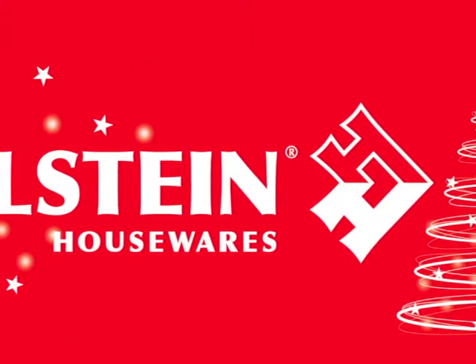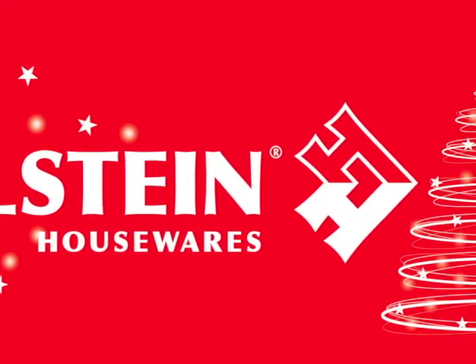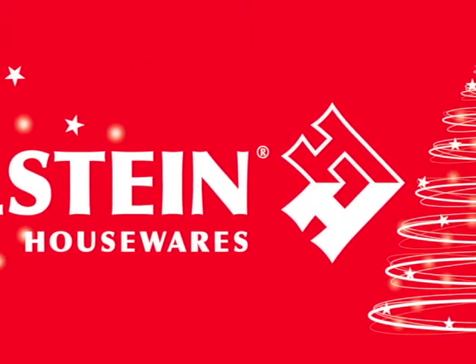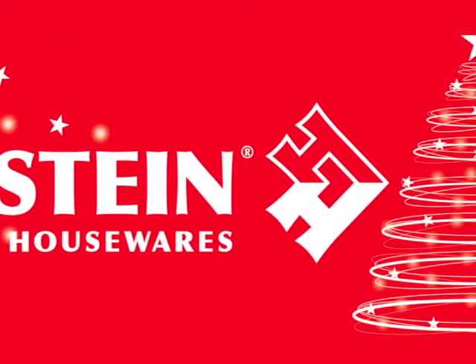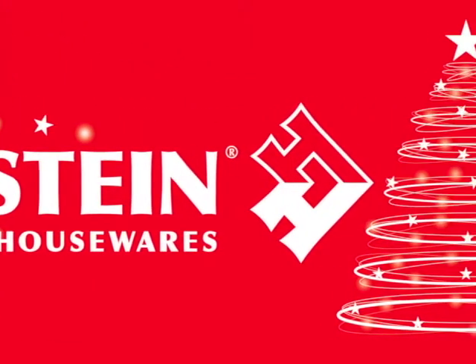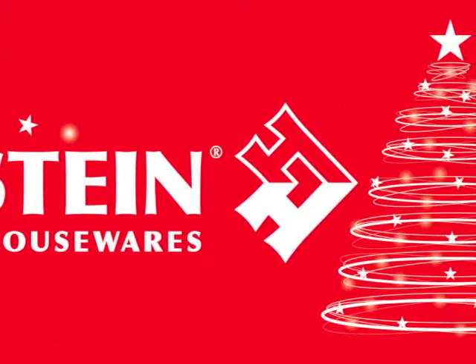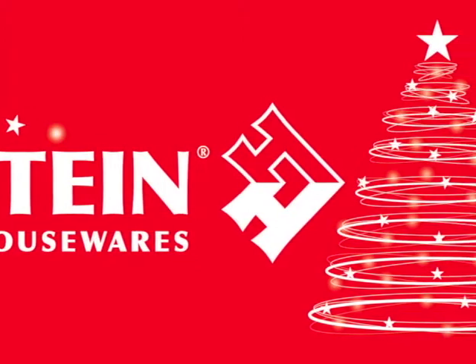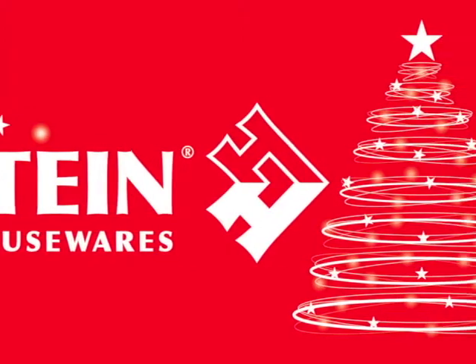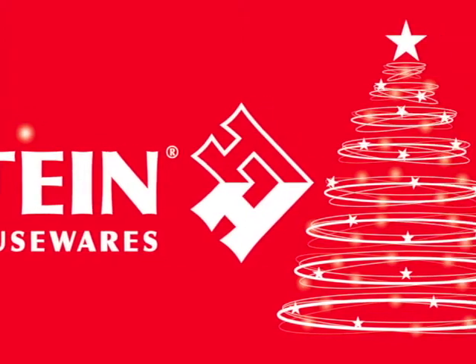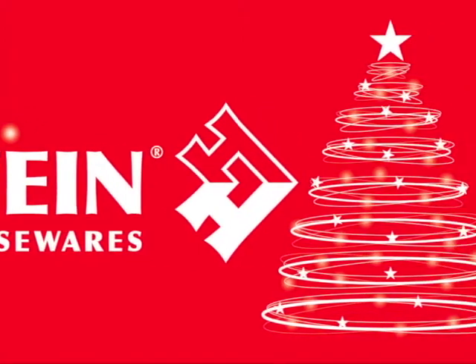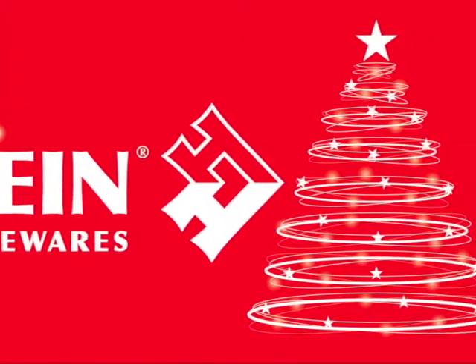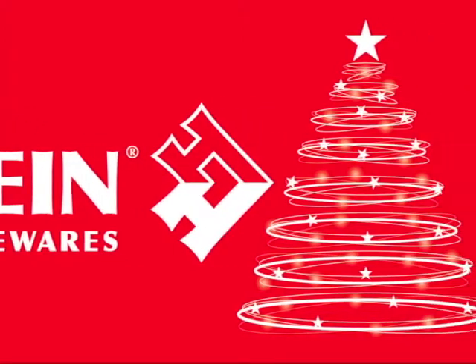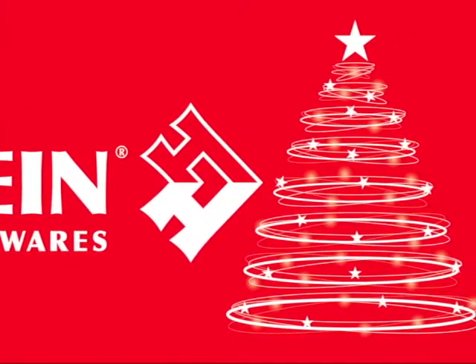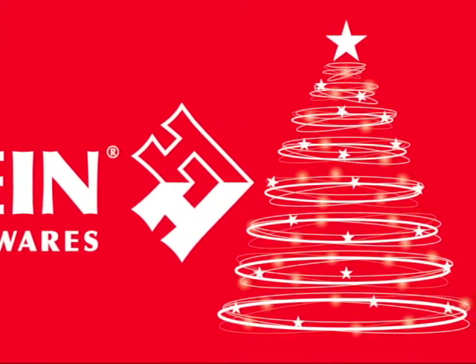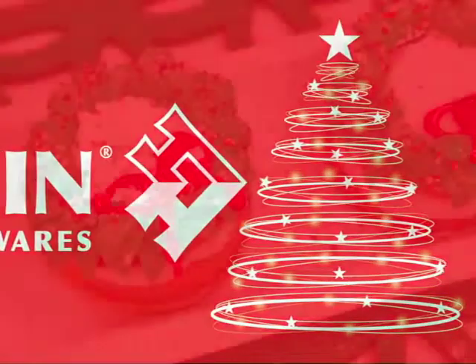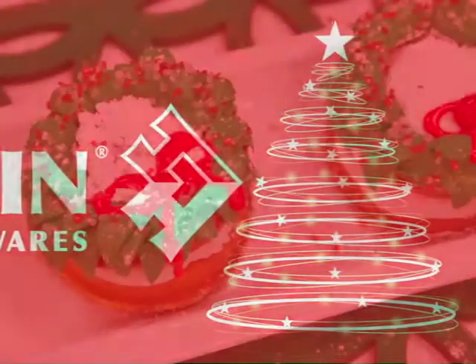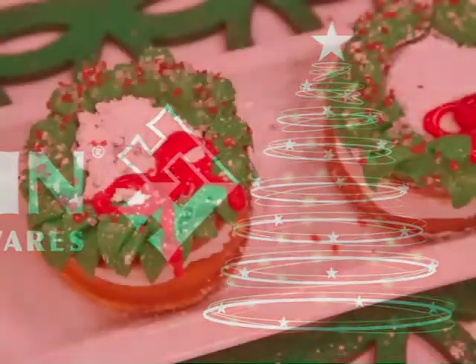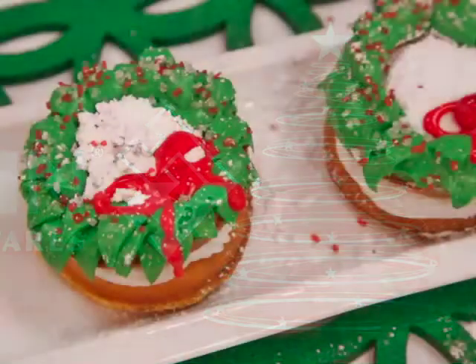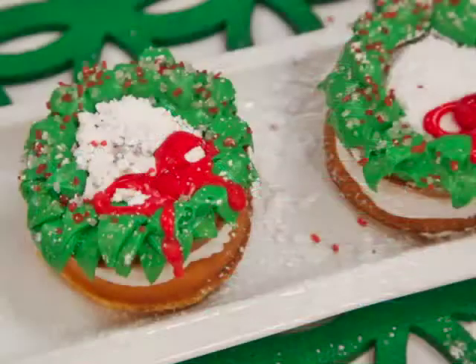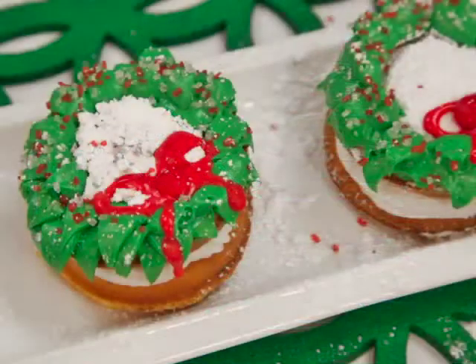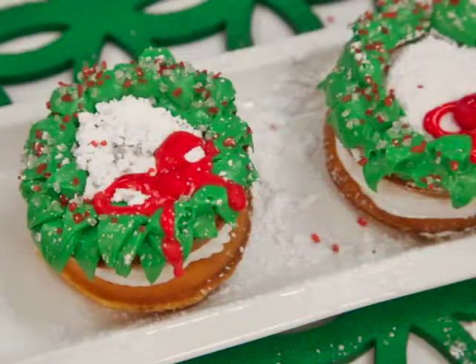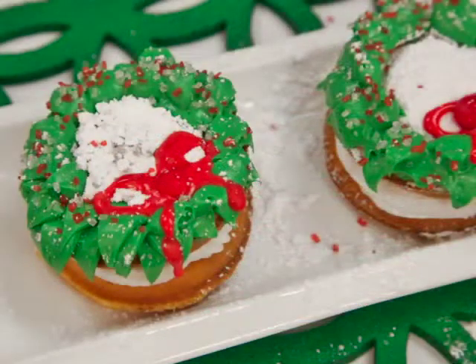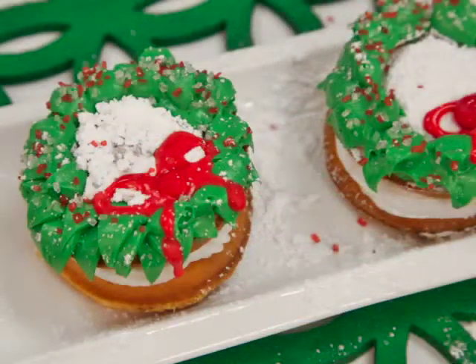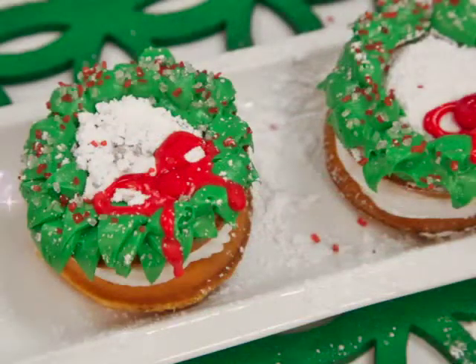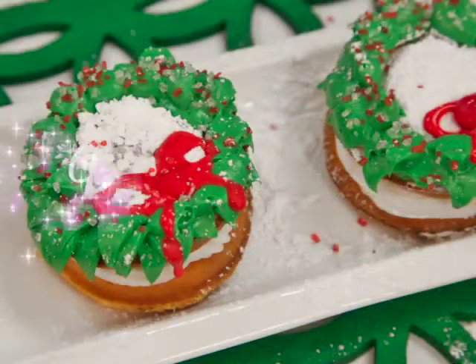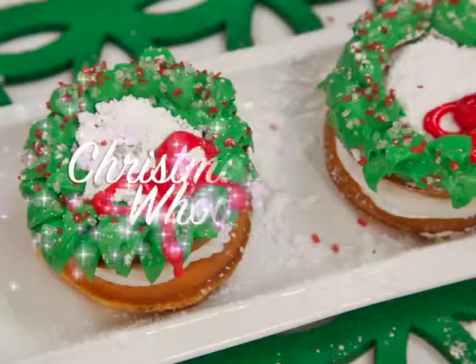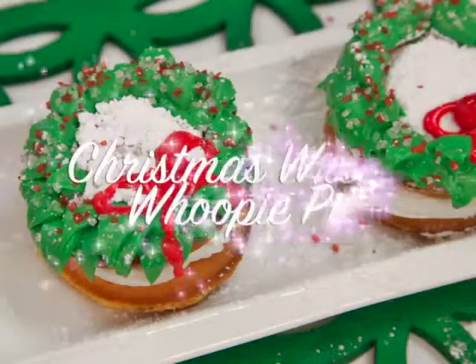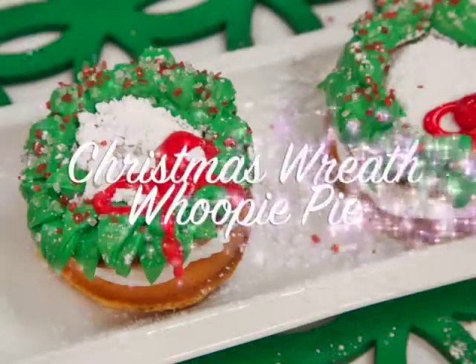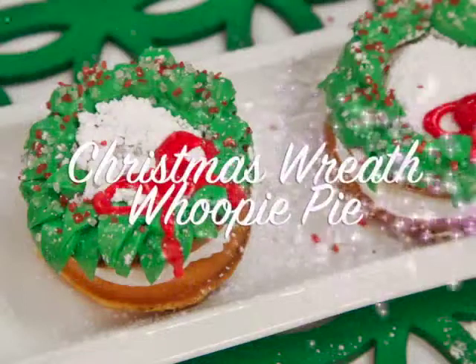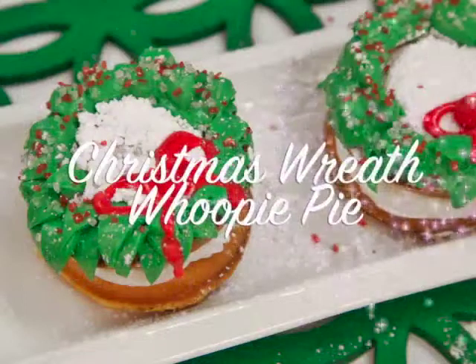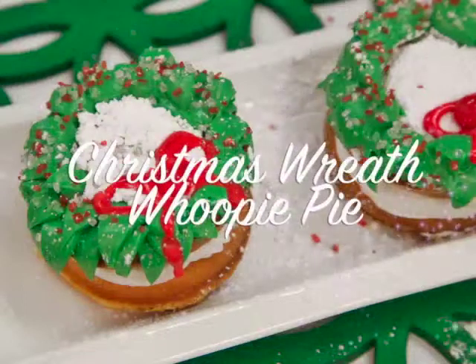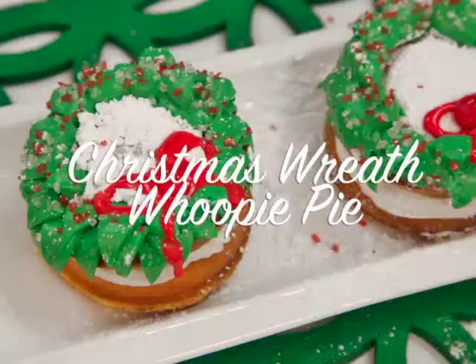Welcome back to Holstein's Kitchen. In this episode, we're going to show you how to make some adorable Christmas wreath whoopie pies.